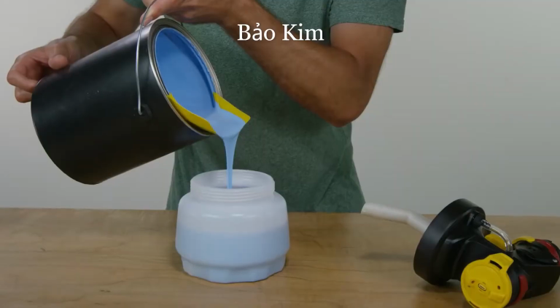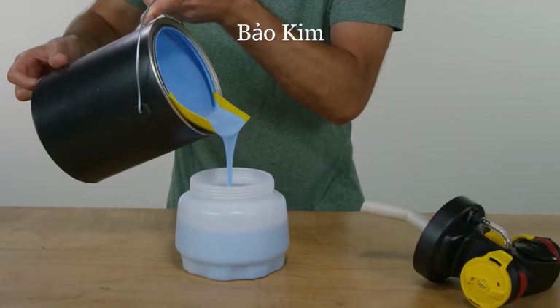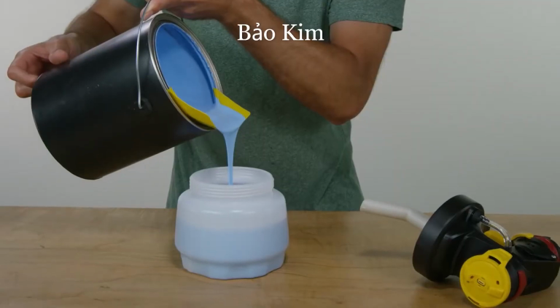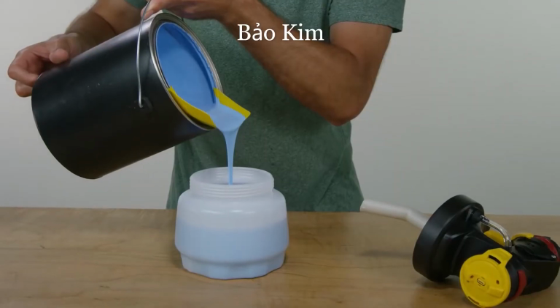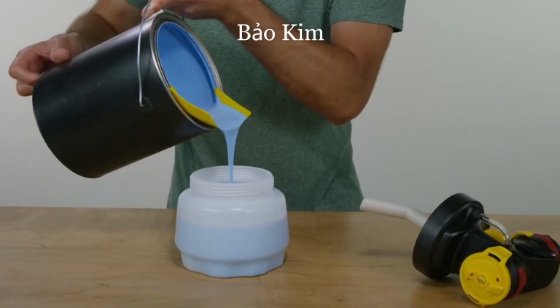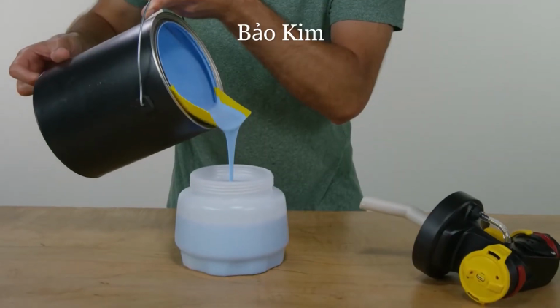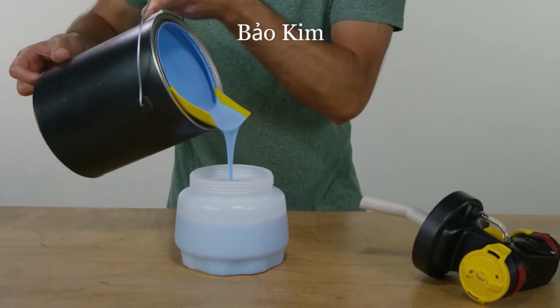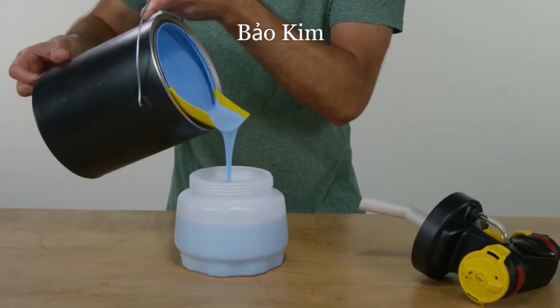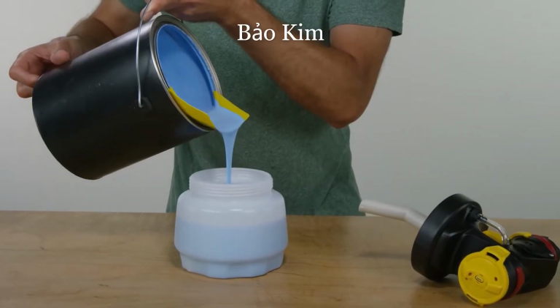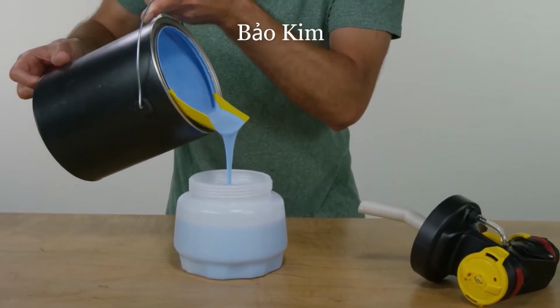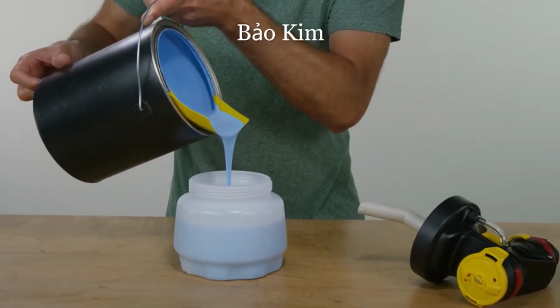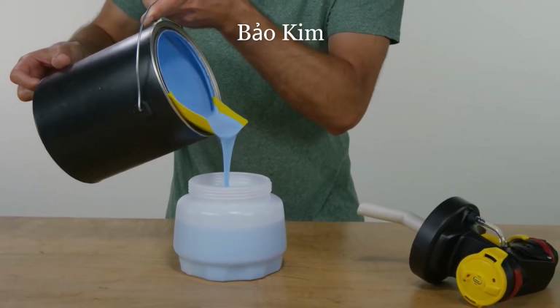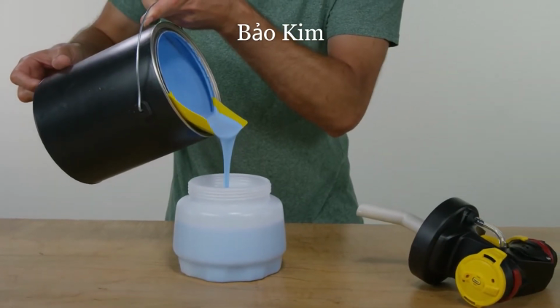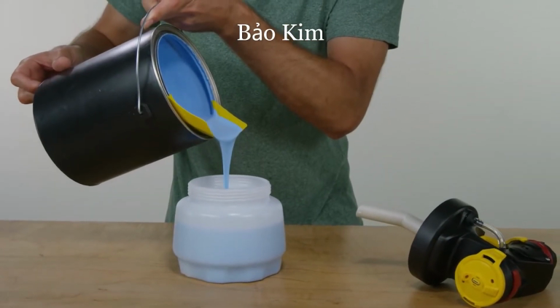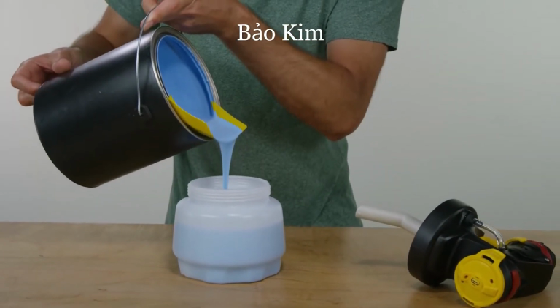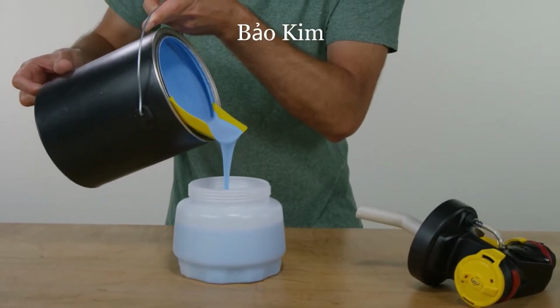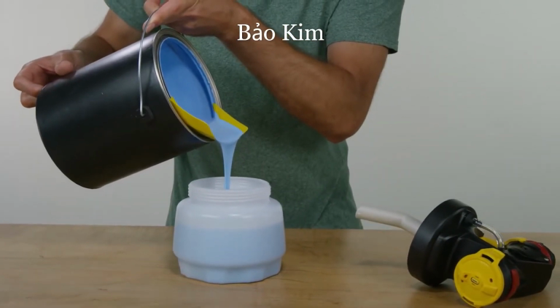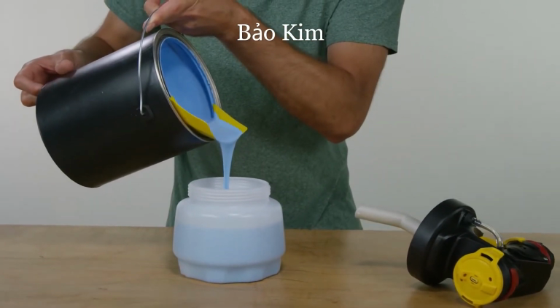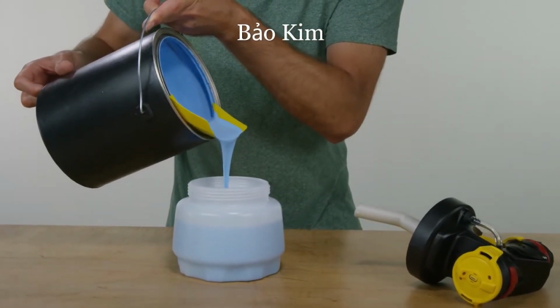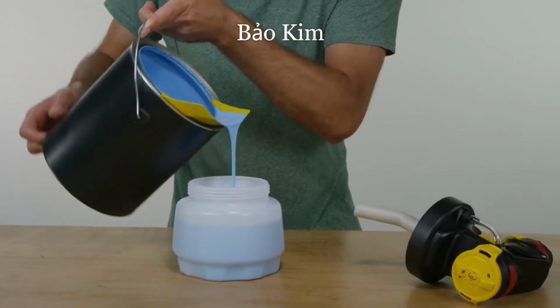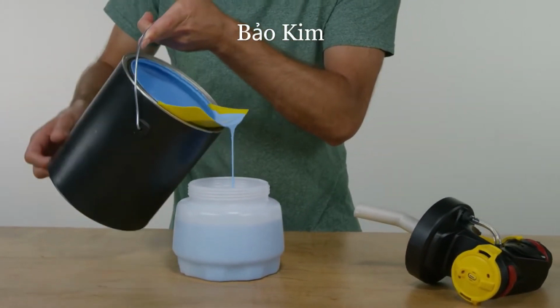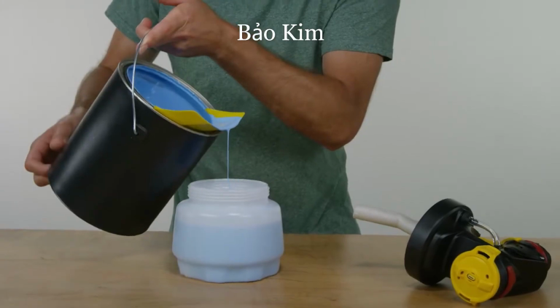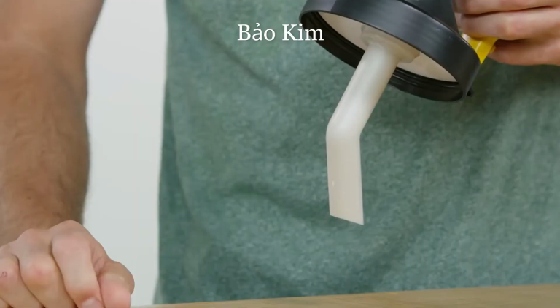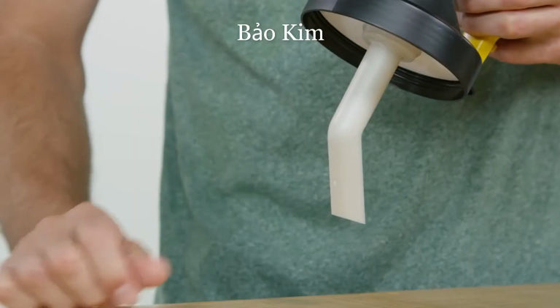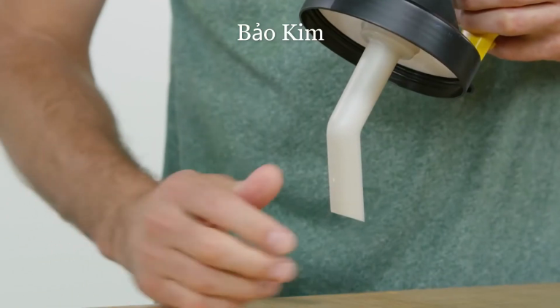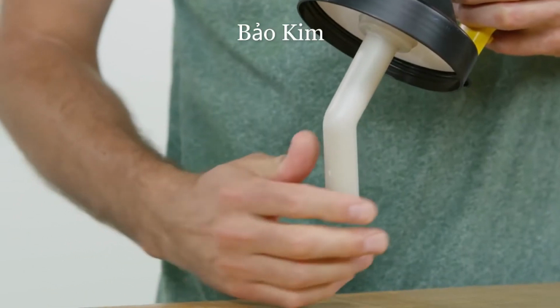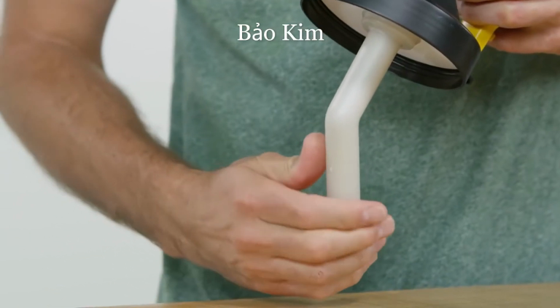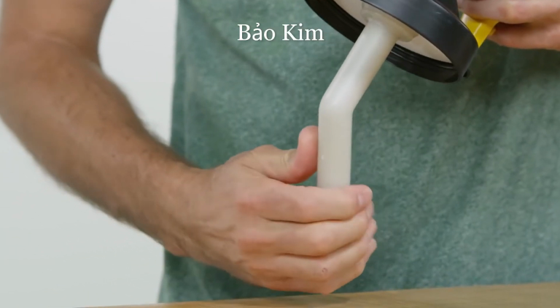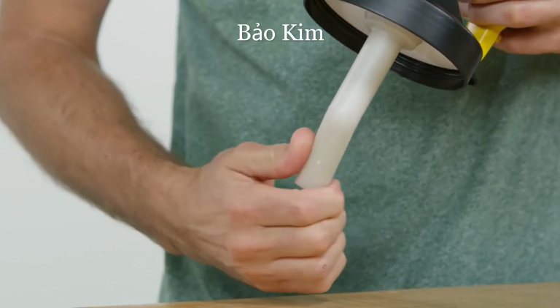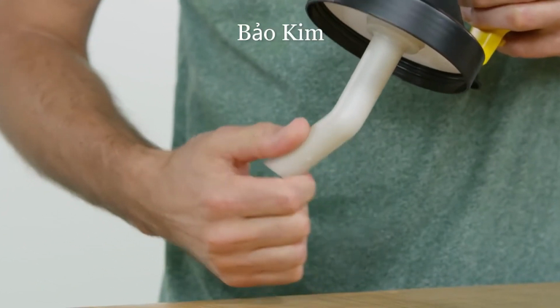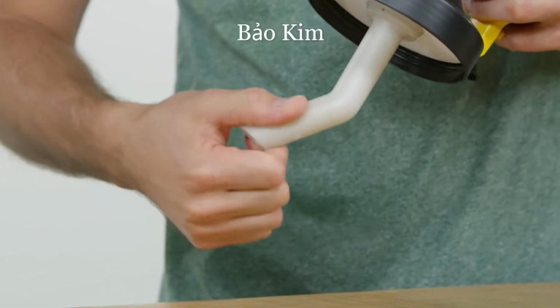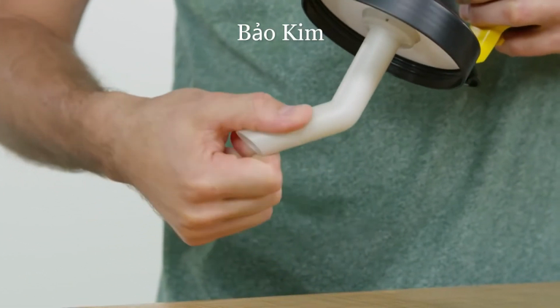Next, fill the cup with your paint or stain. Before putting the nozzle and cup together, adjust the suction tube for your spraying project.